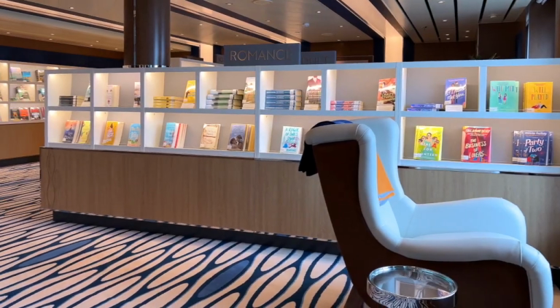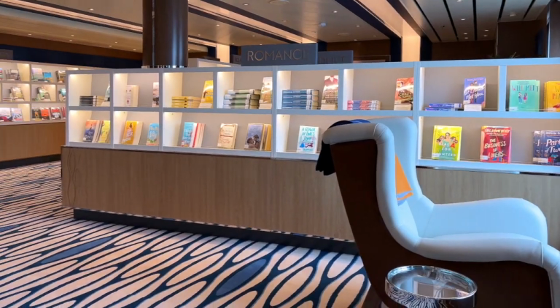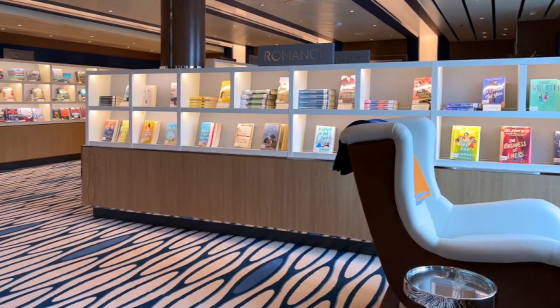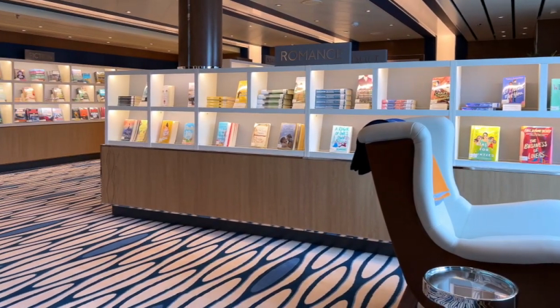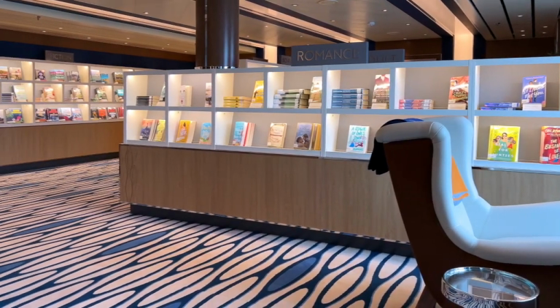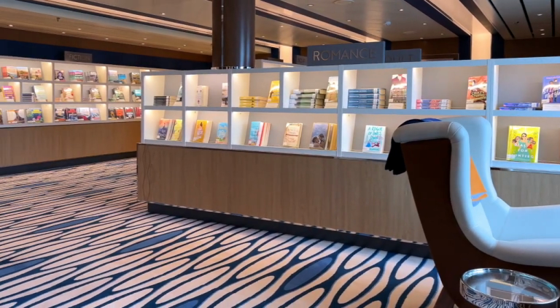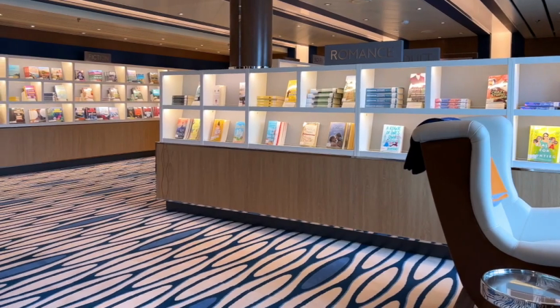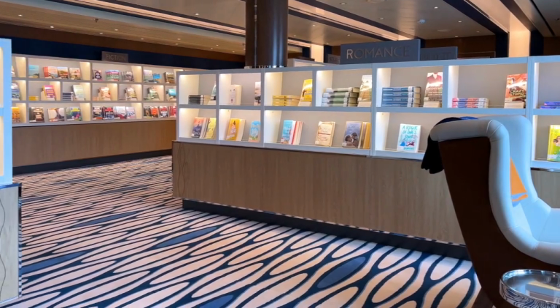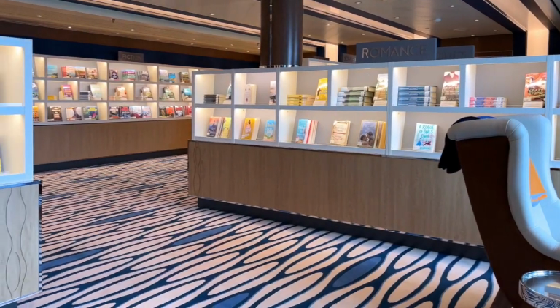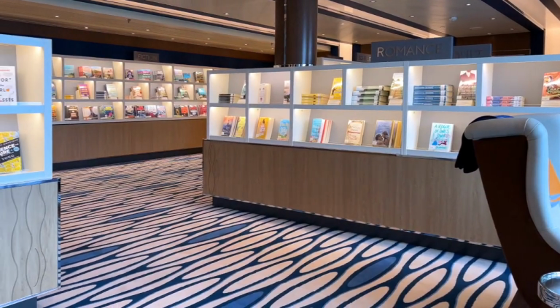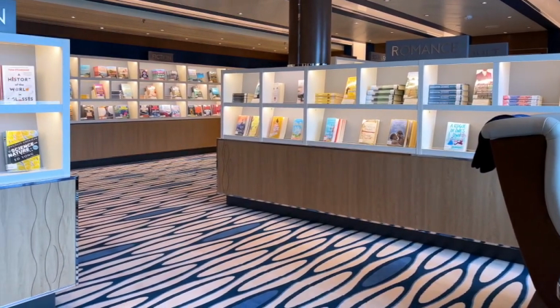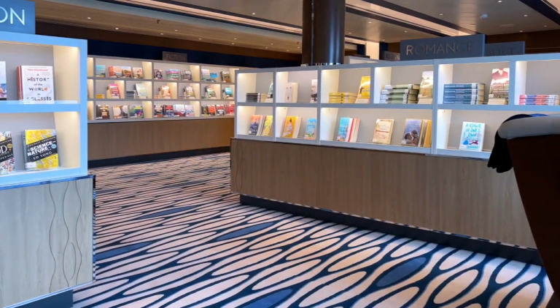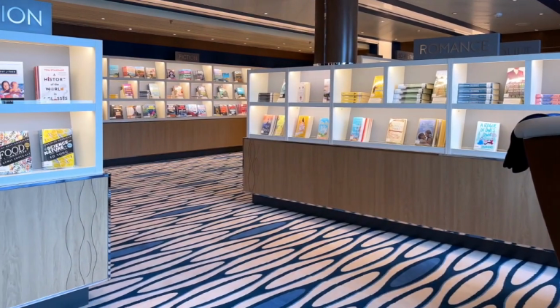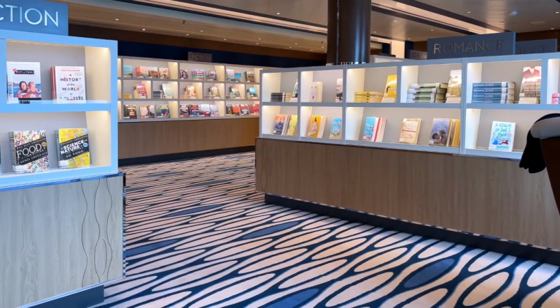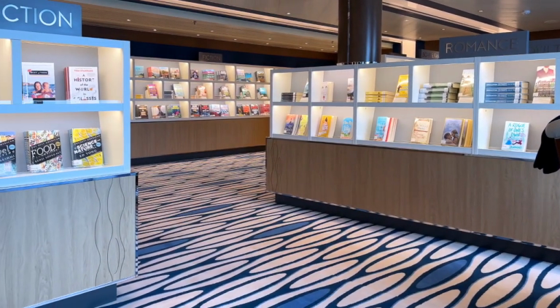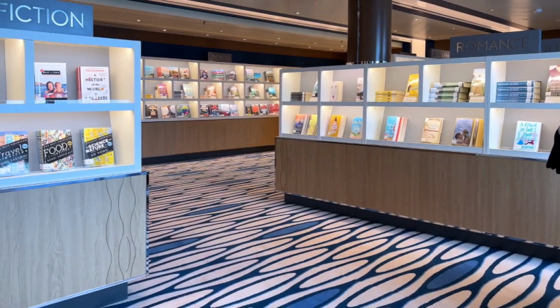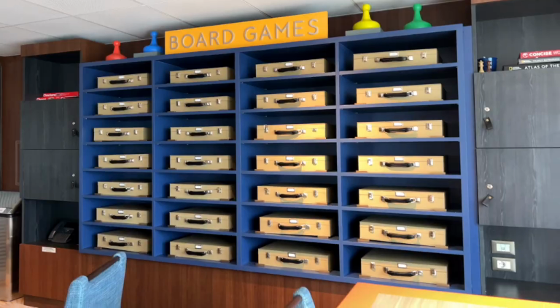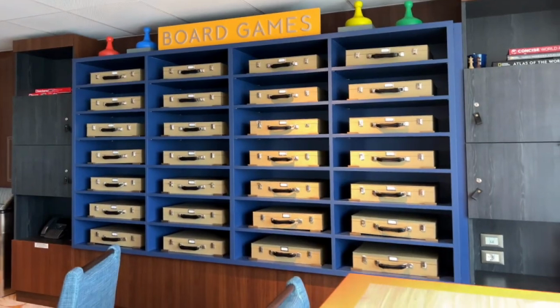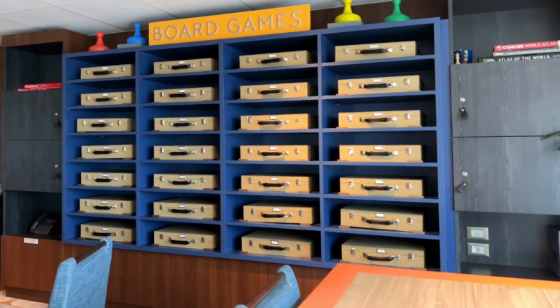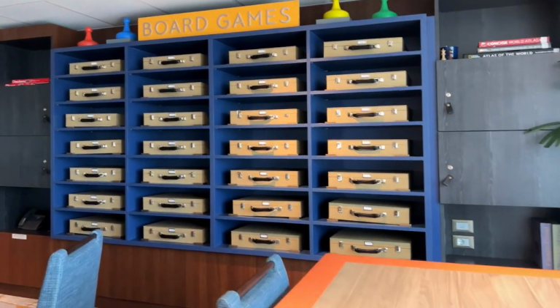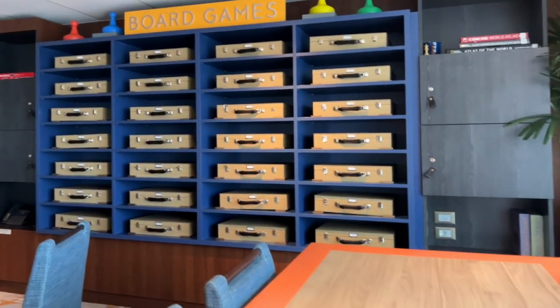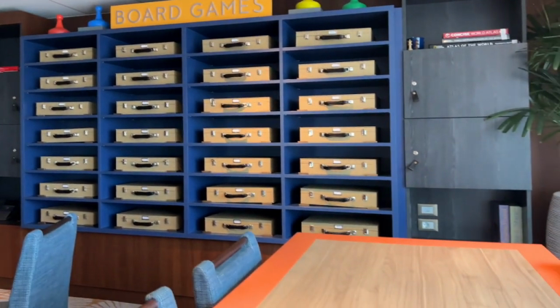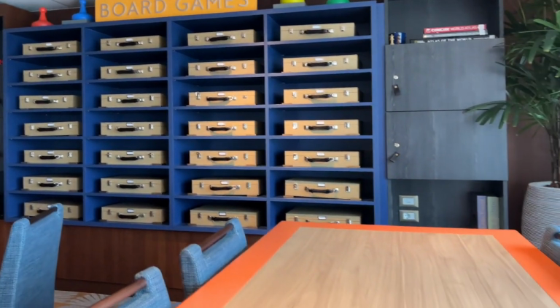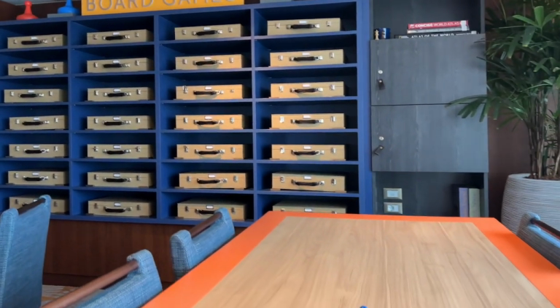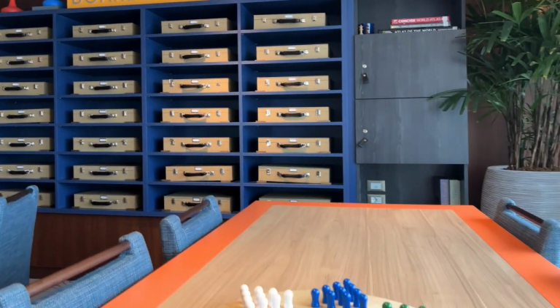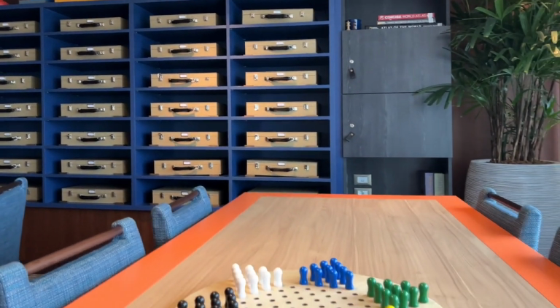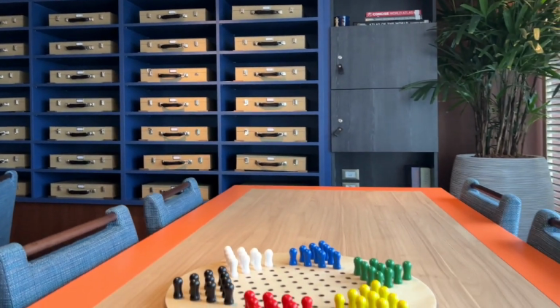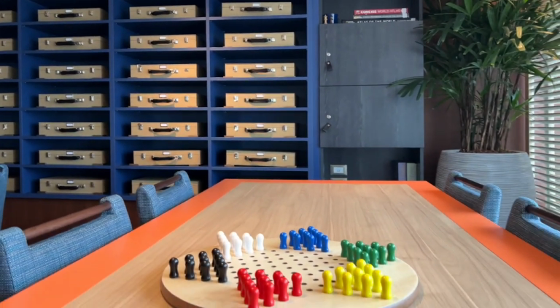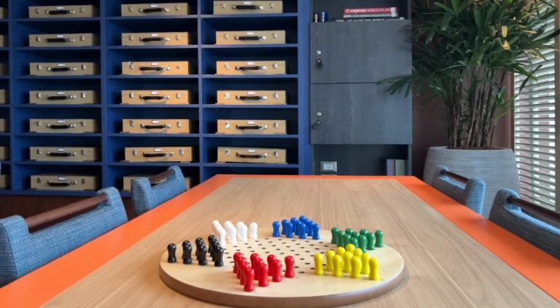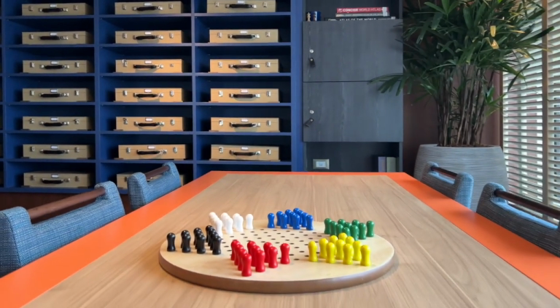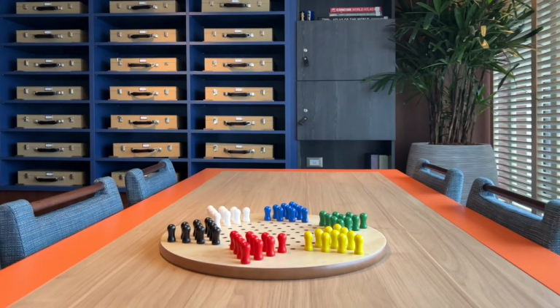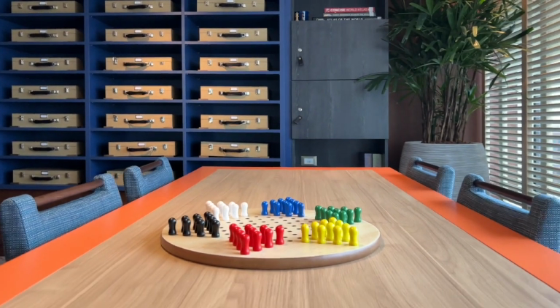Rotterdam also has a peaceful library, and there are classic board games like Chinese checkers.